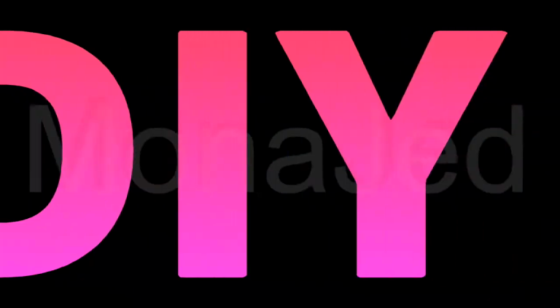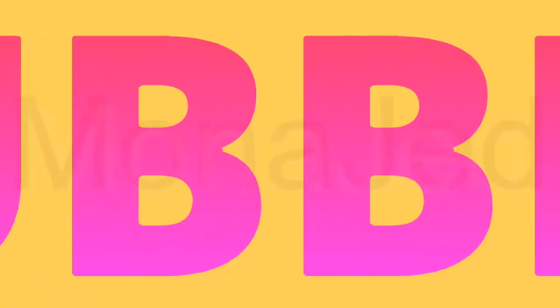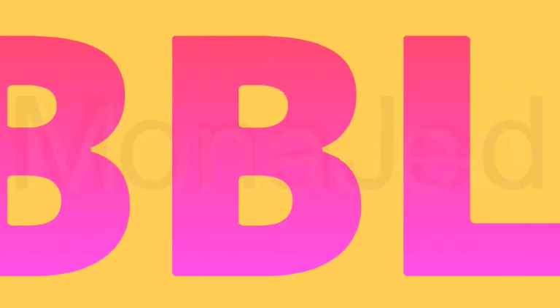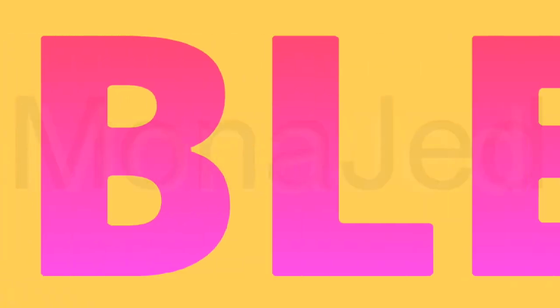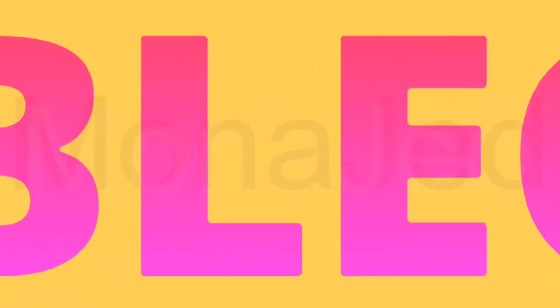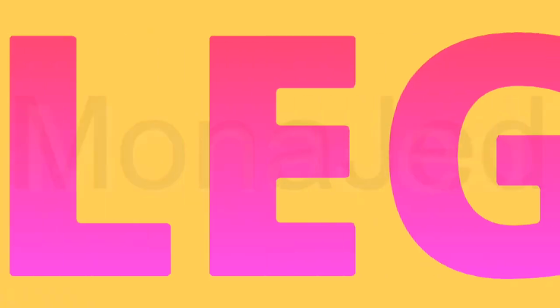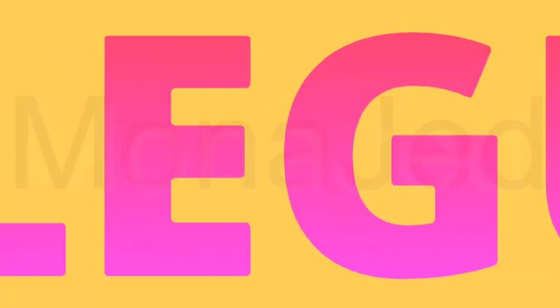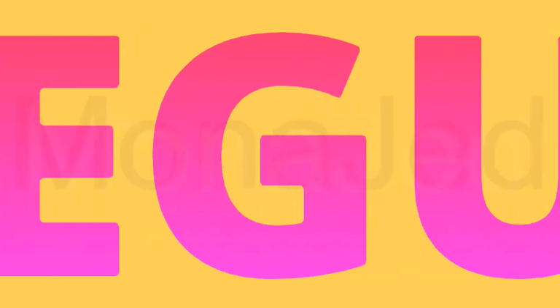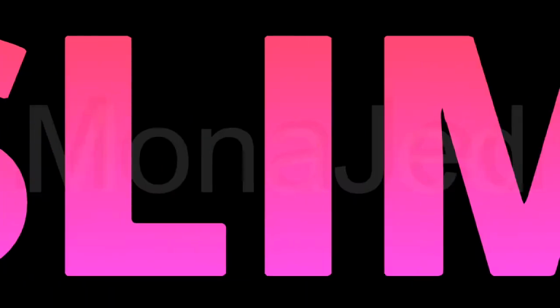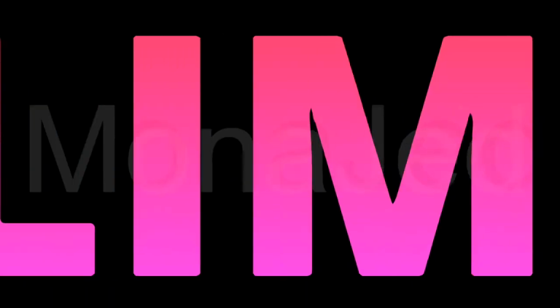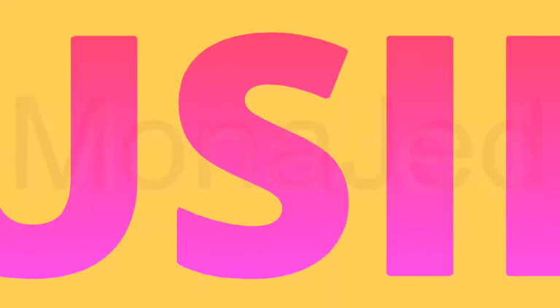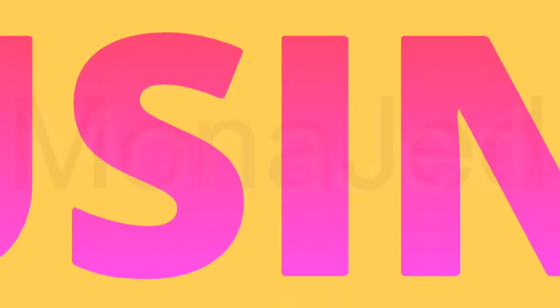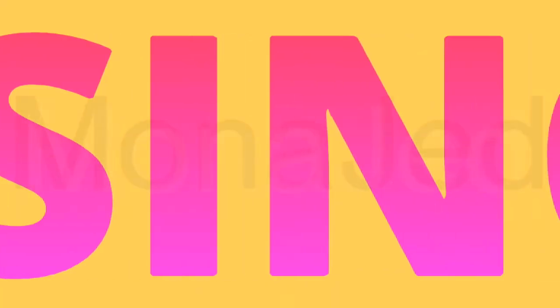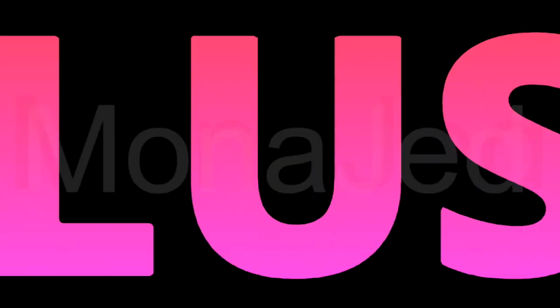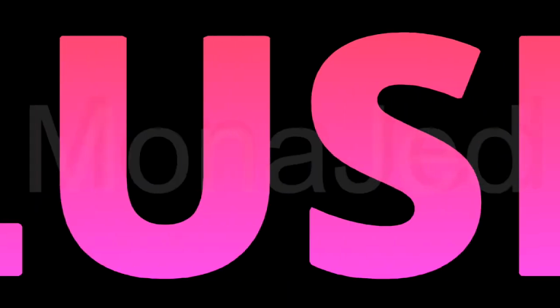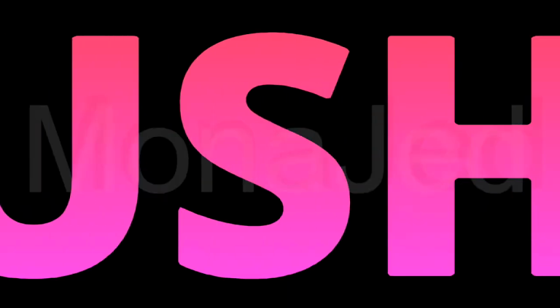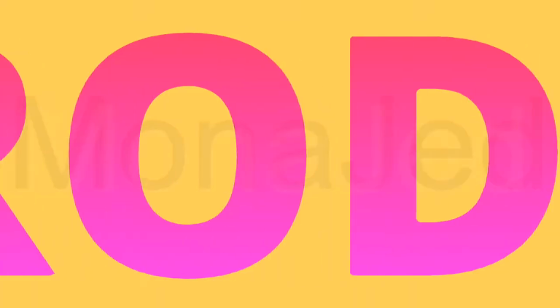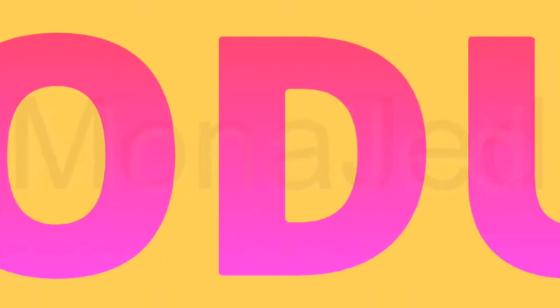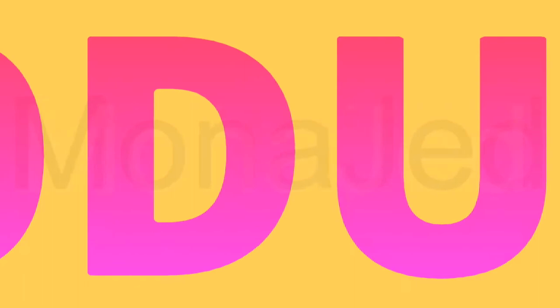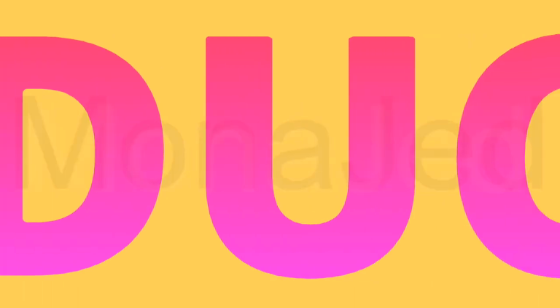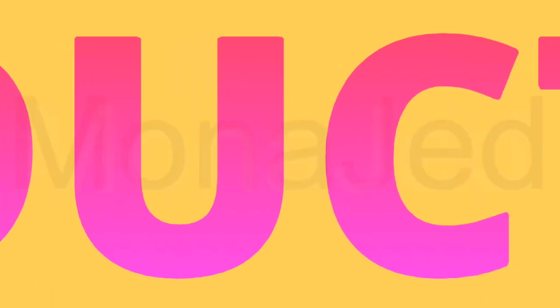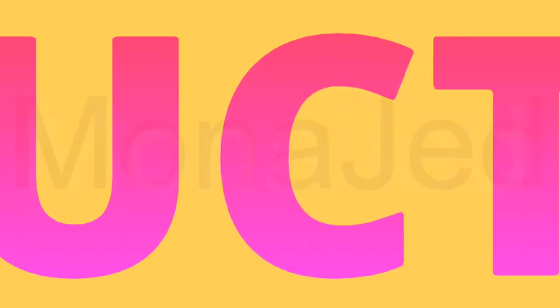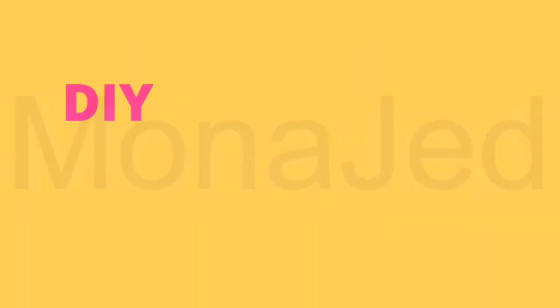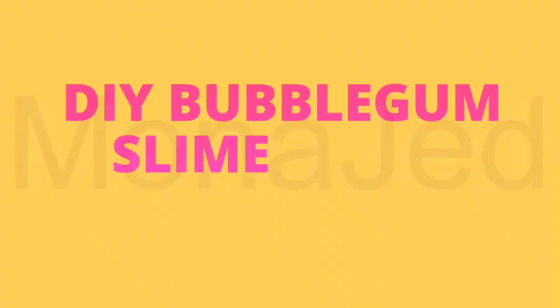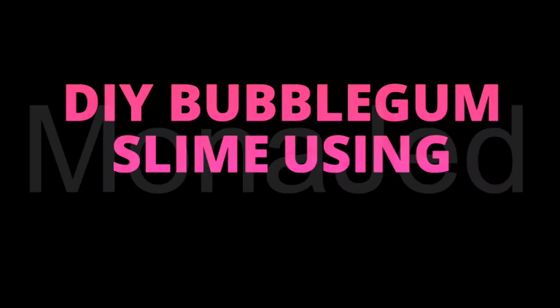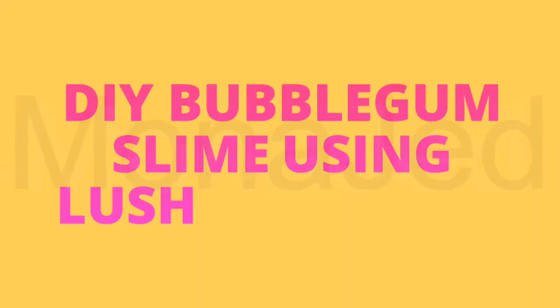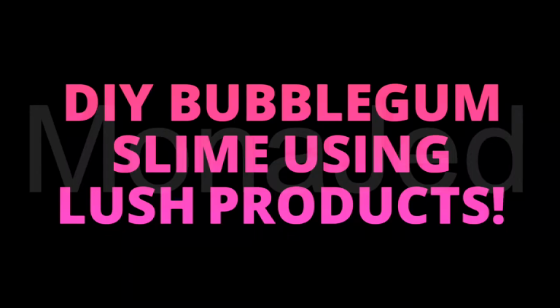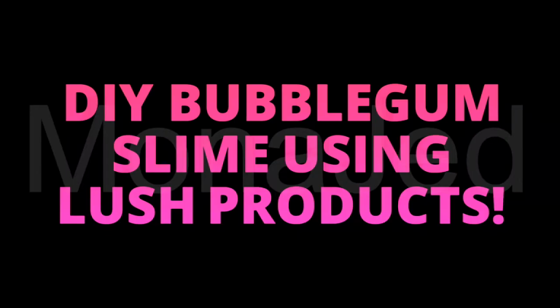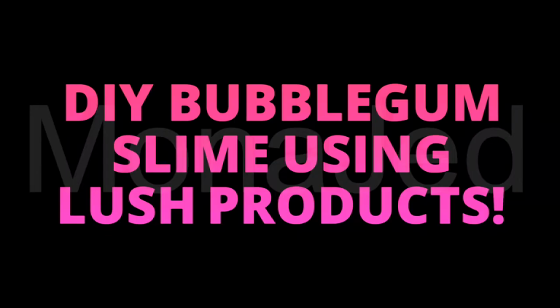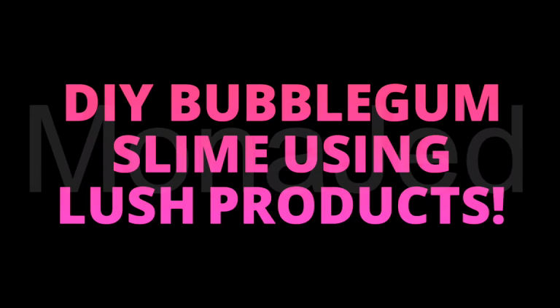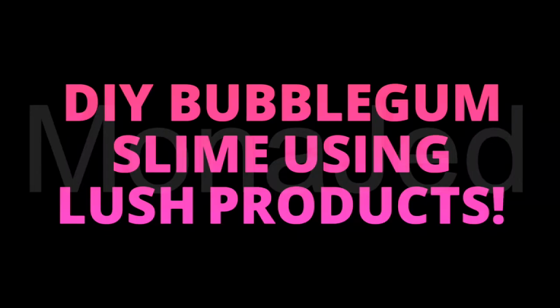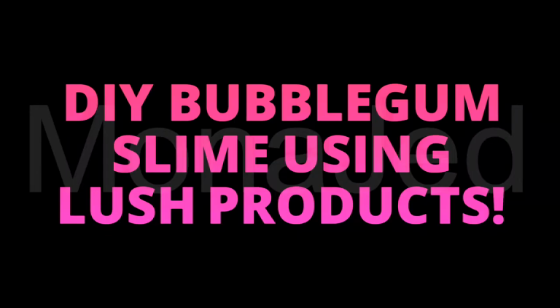DIY bubblegum slime using Lush products.